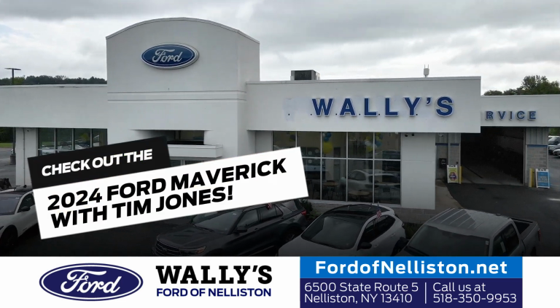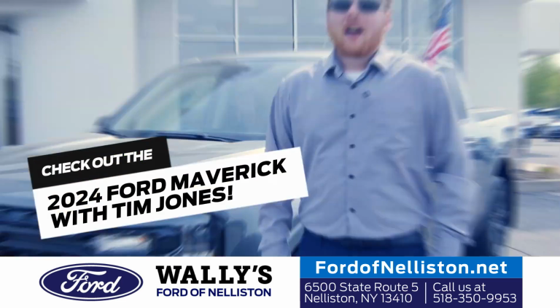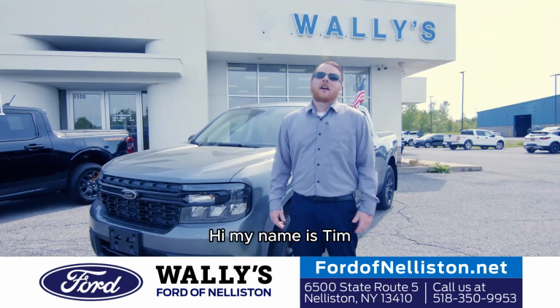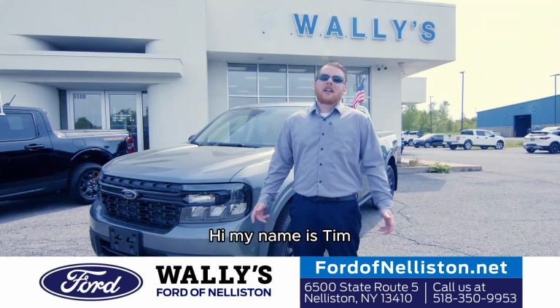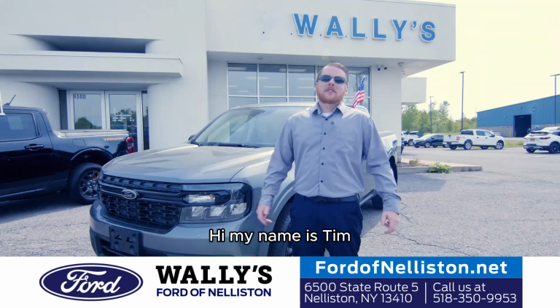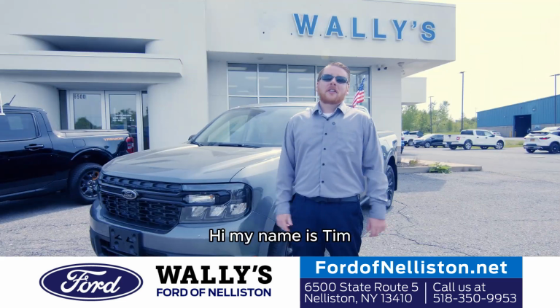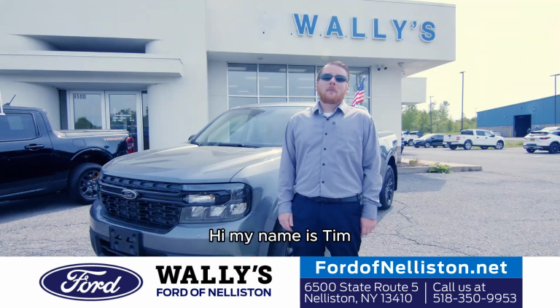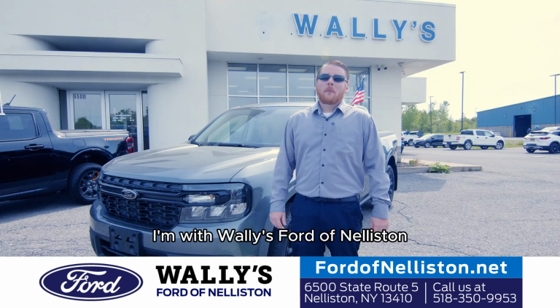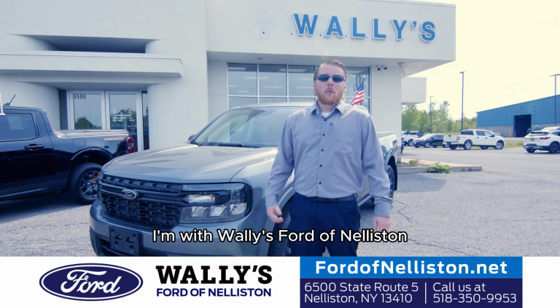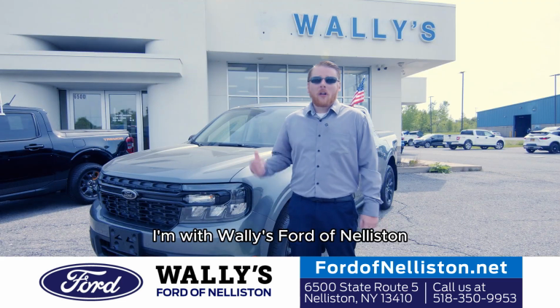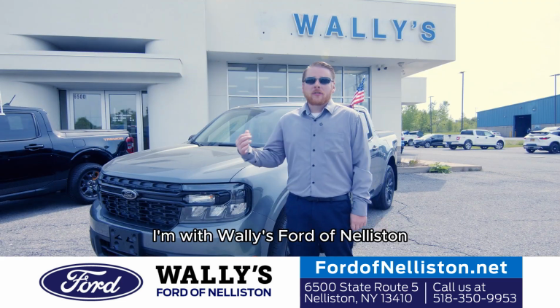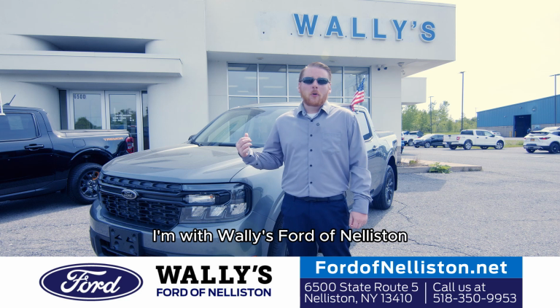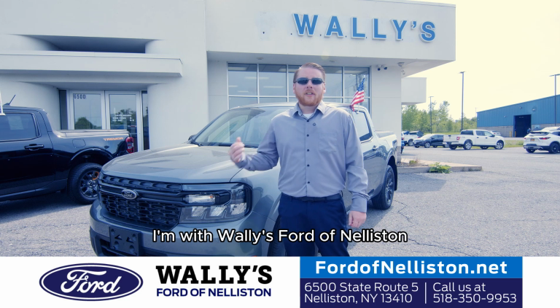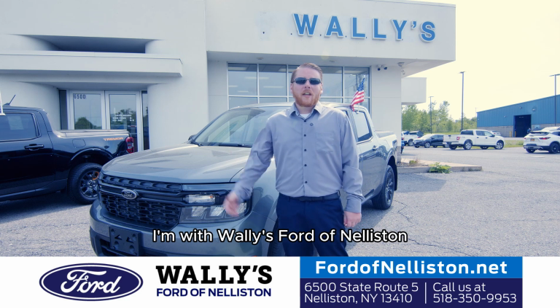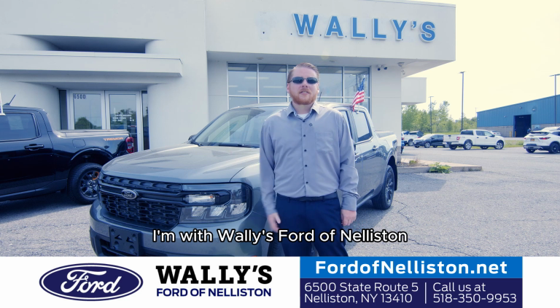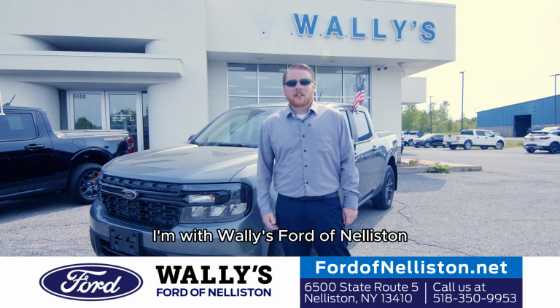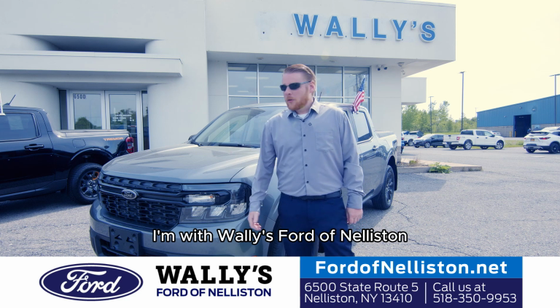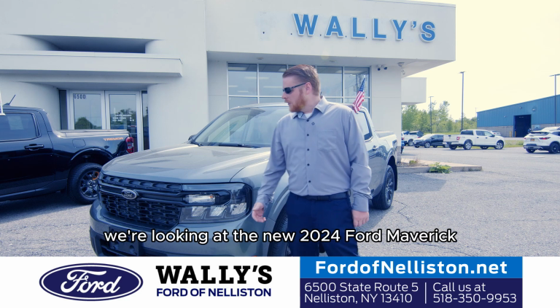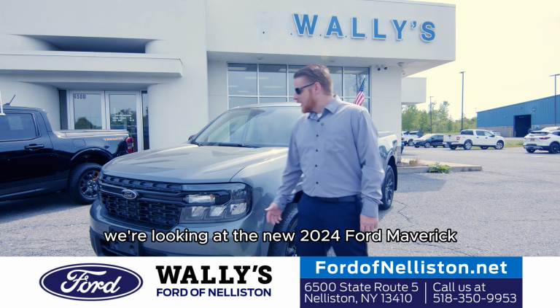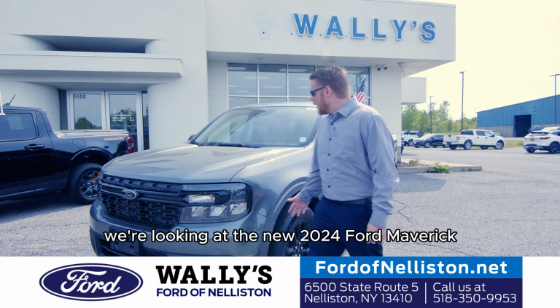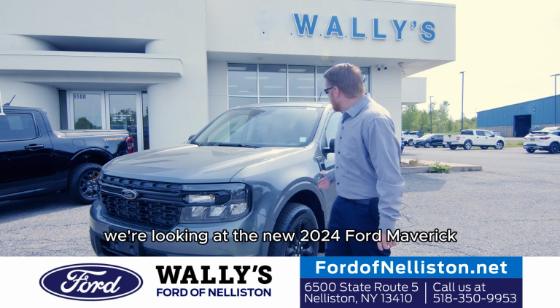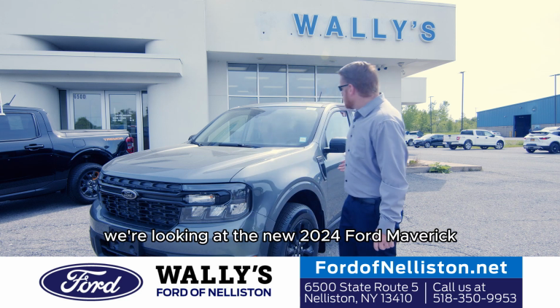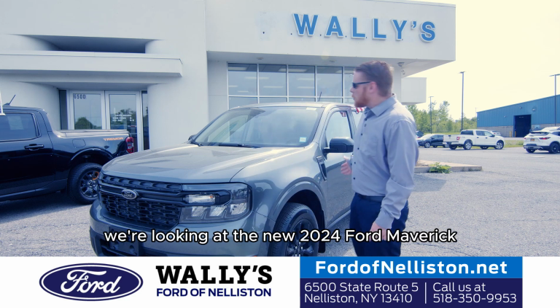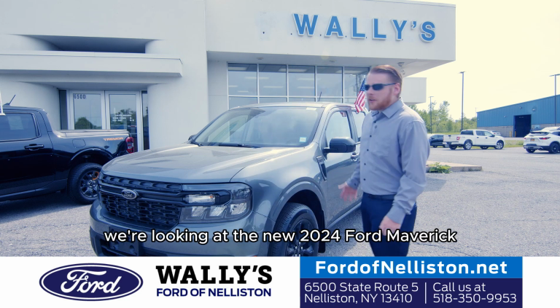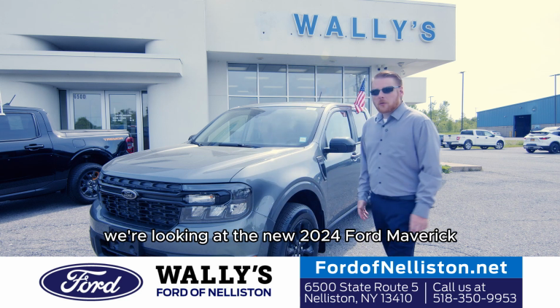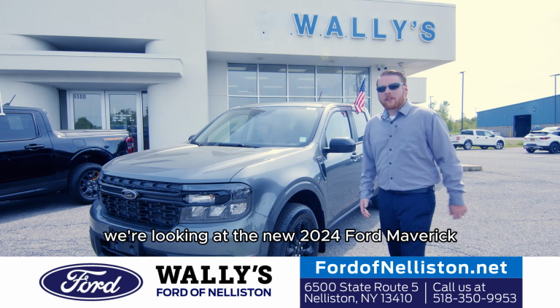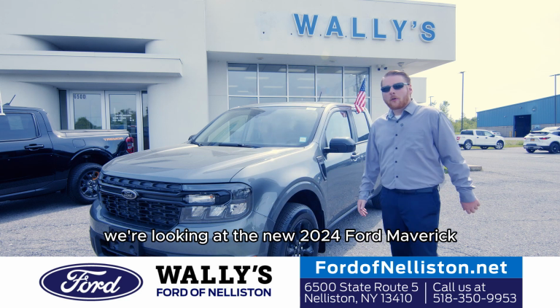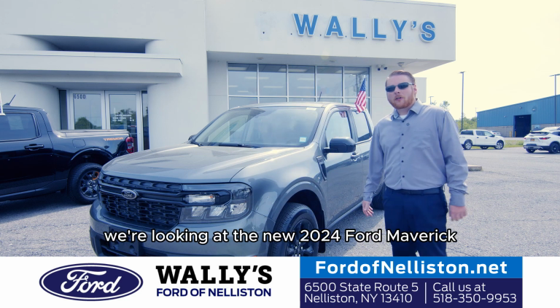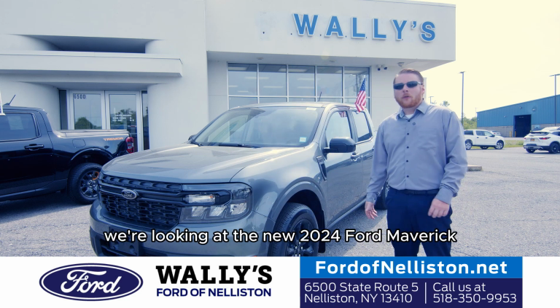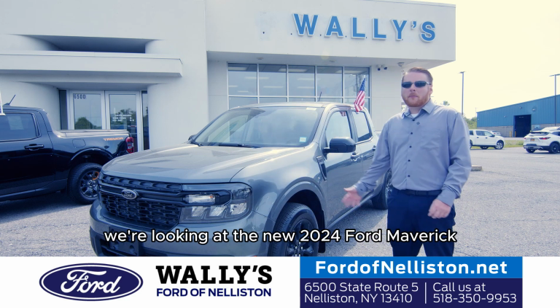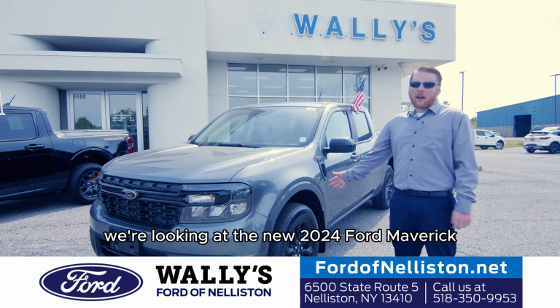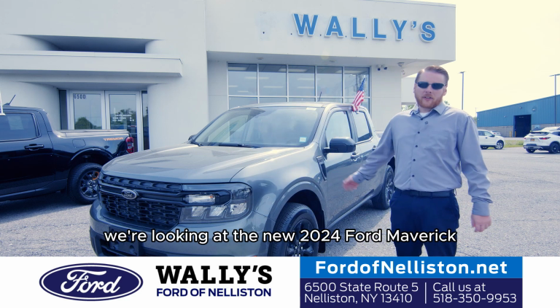Hi, my name is Tim. I'm with Wally's Ford in Nelliston. We're looking at the new 2024 Ford Maverick.